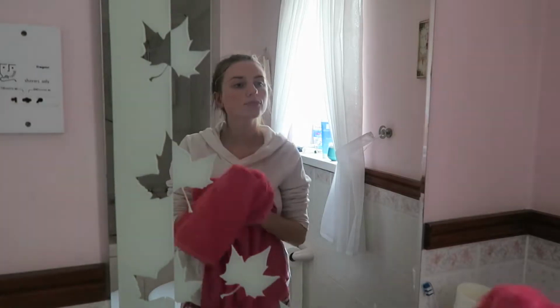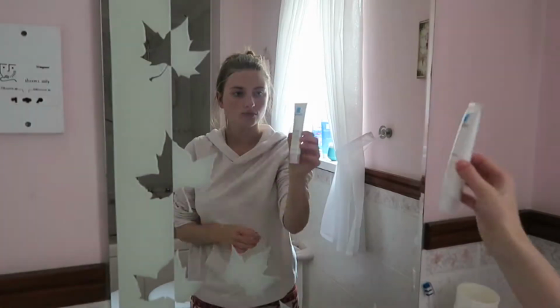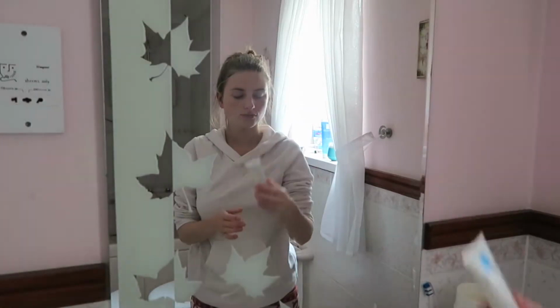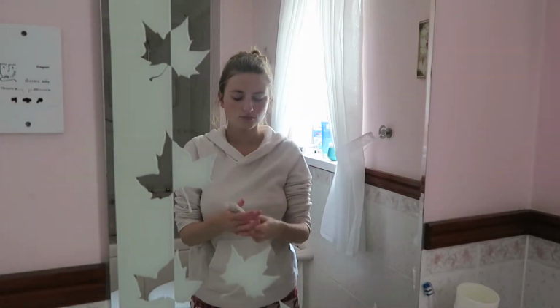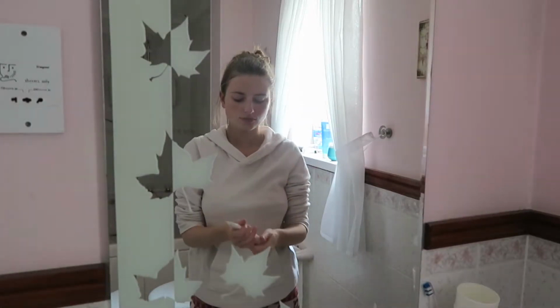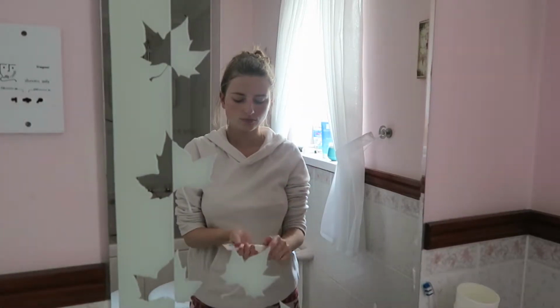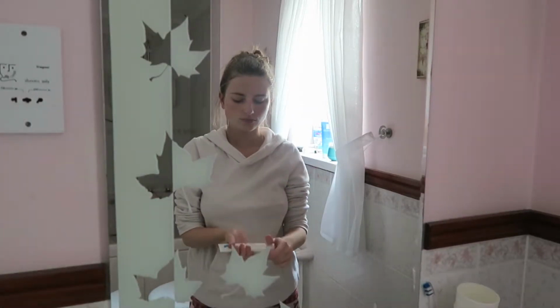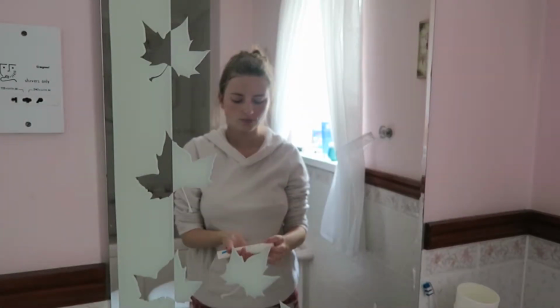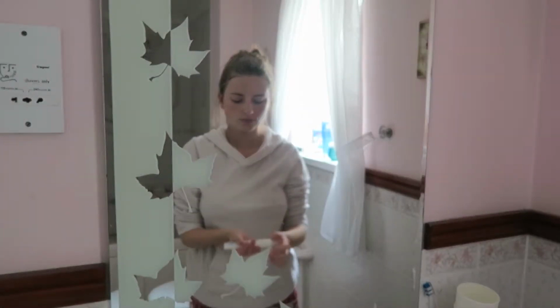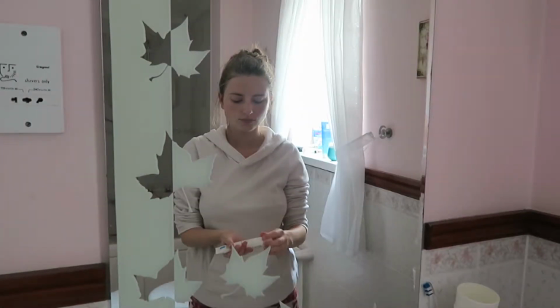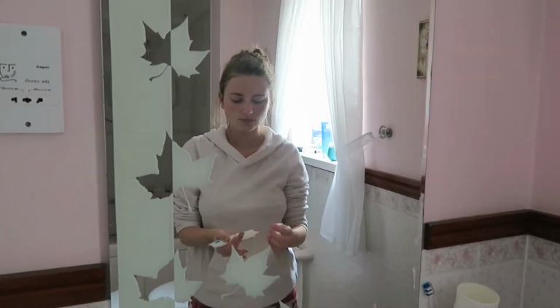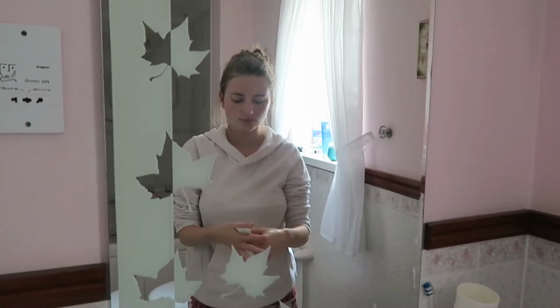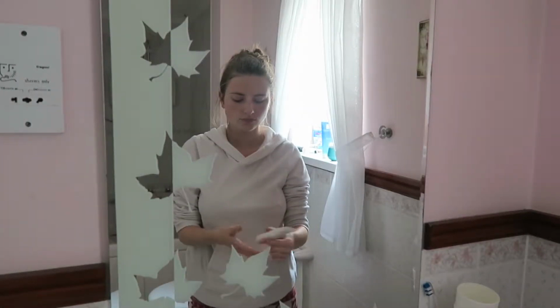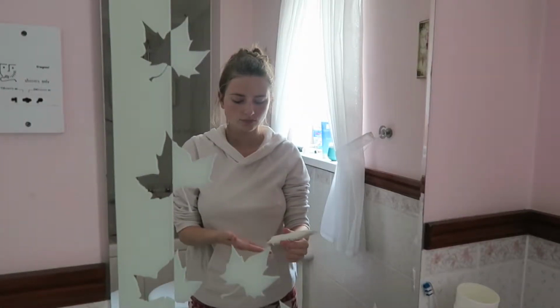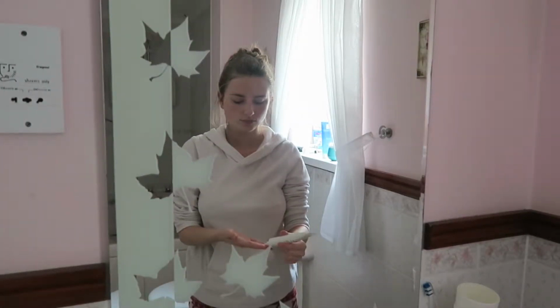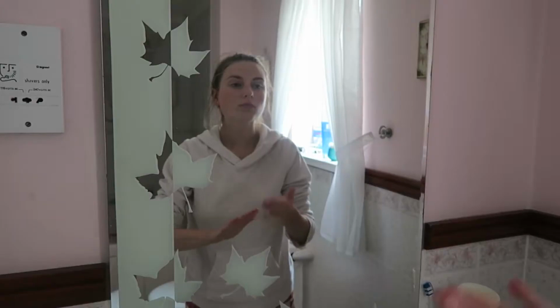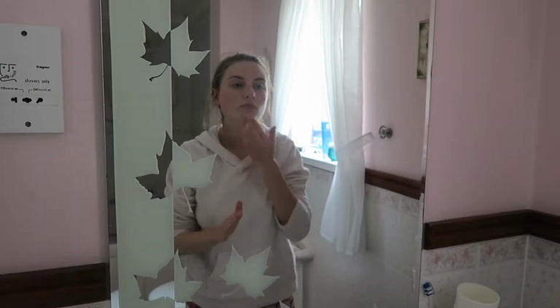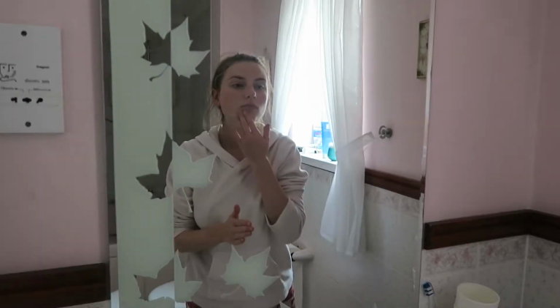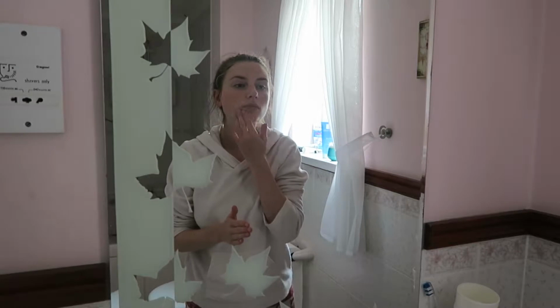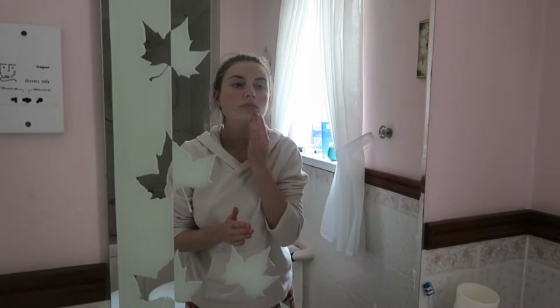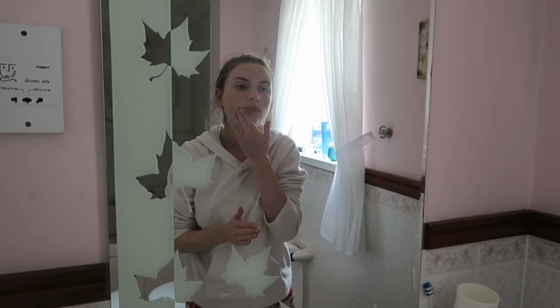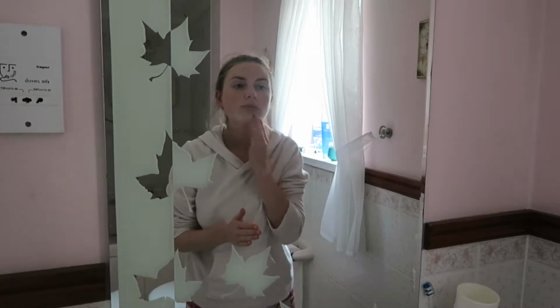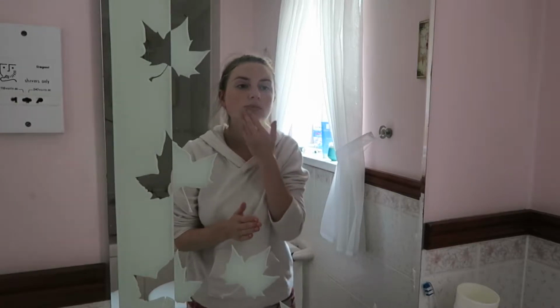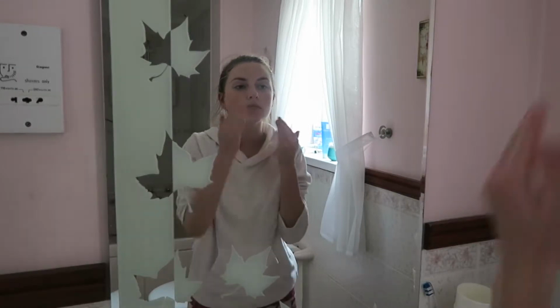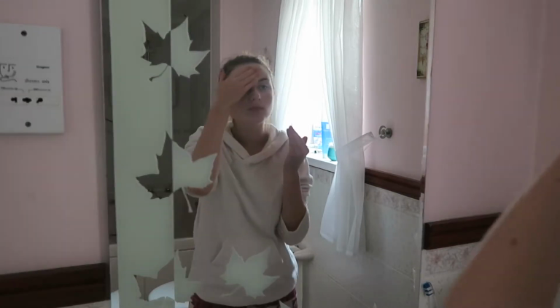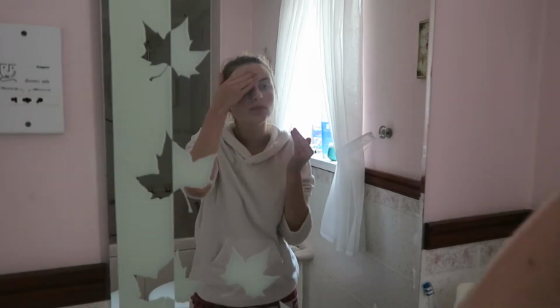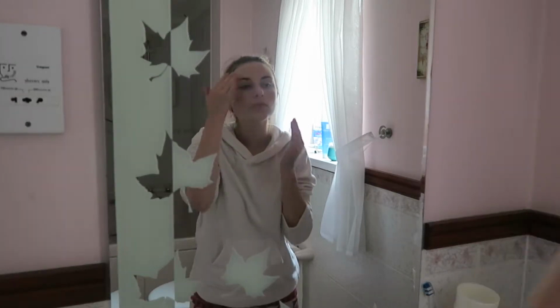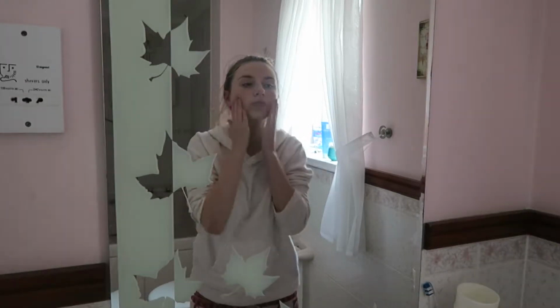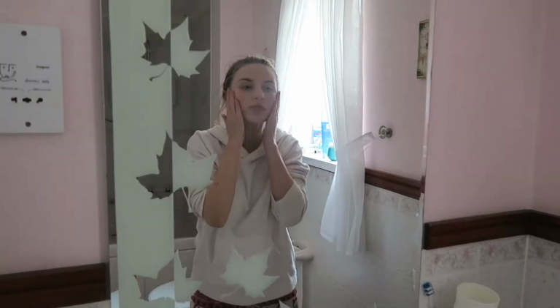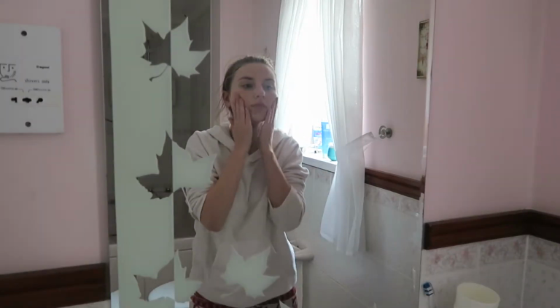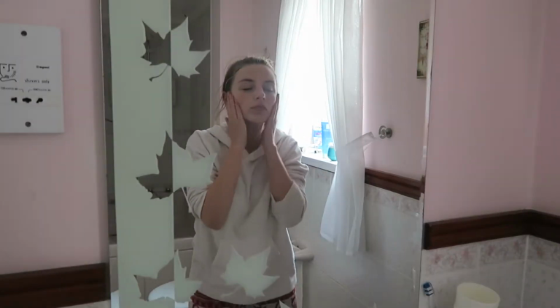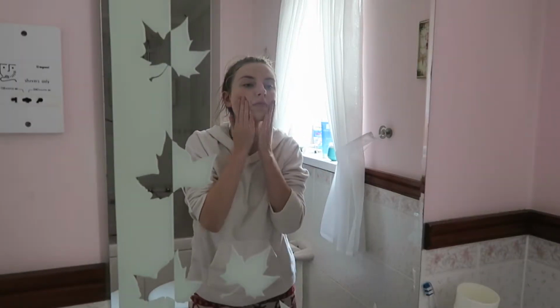I then move on to my EpiClar duo anti-imperfection corrector as I have some red marks due to spots I had in the past.